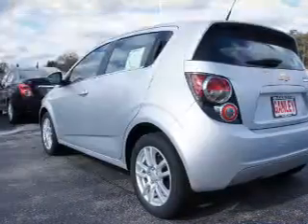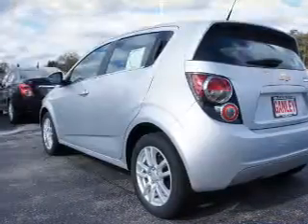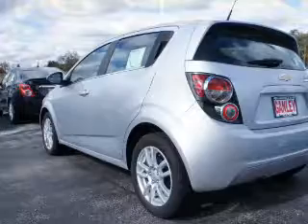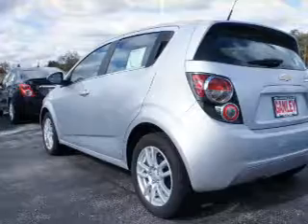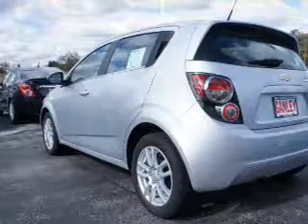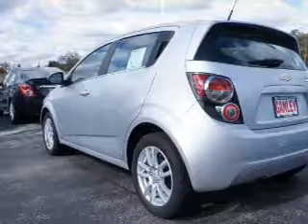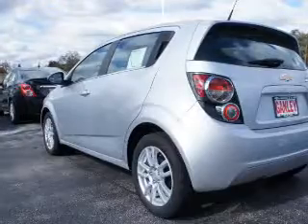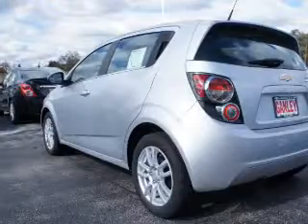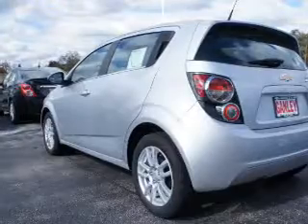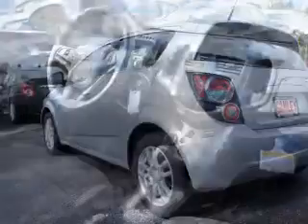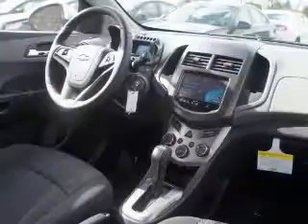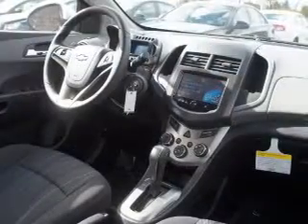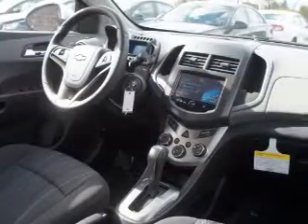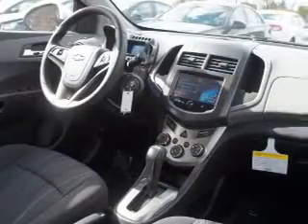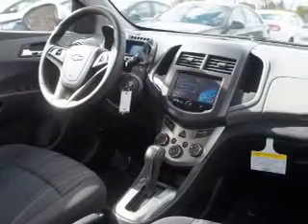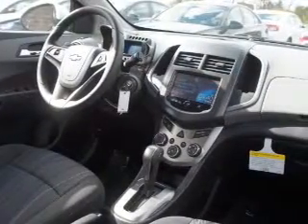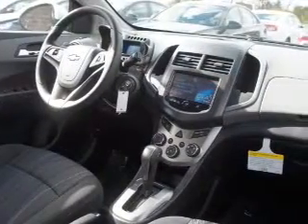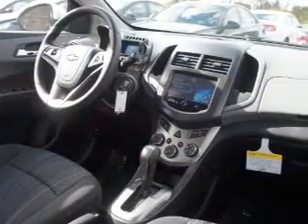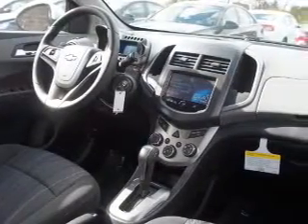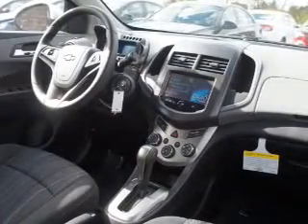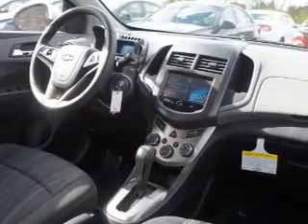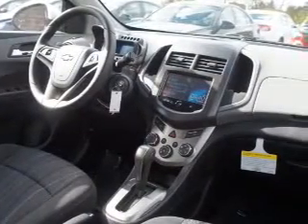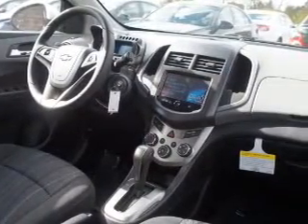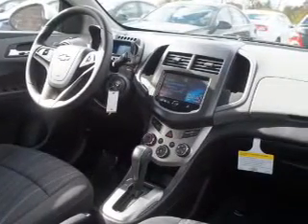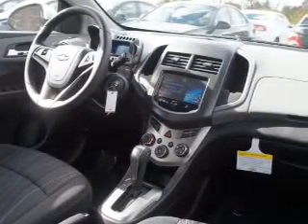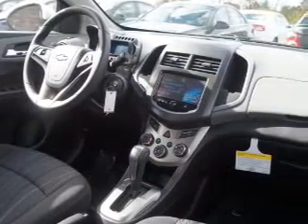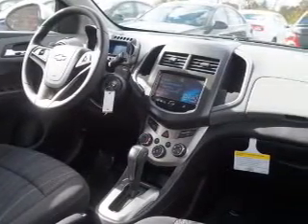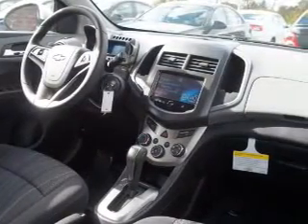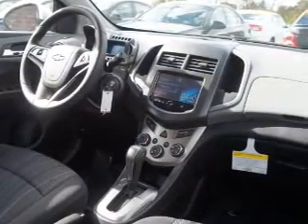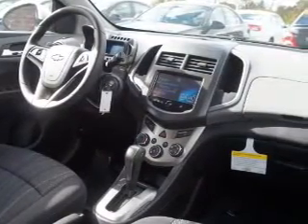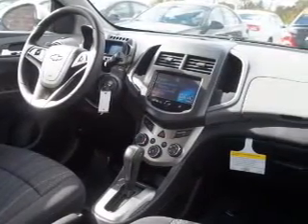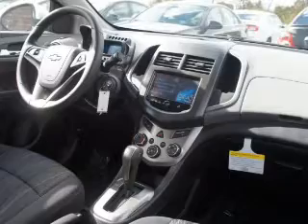steering wheel controls, a premium sound system, alloy rims, a spoiler,